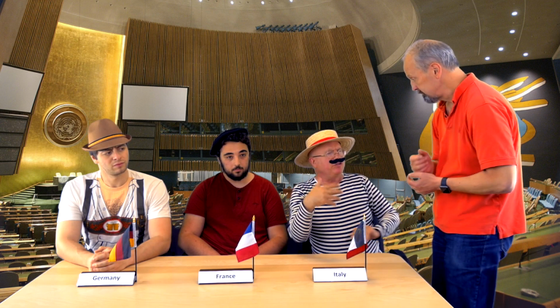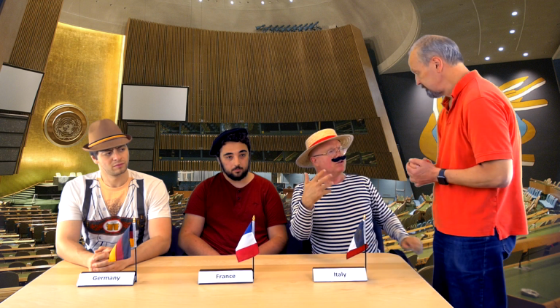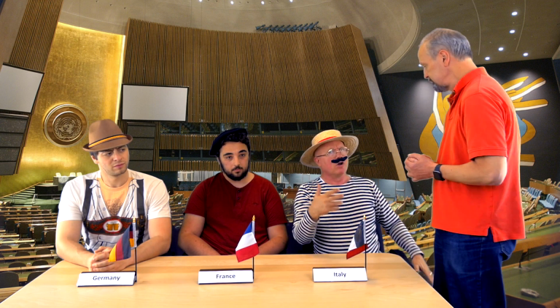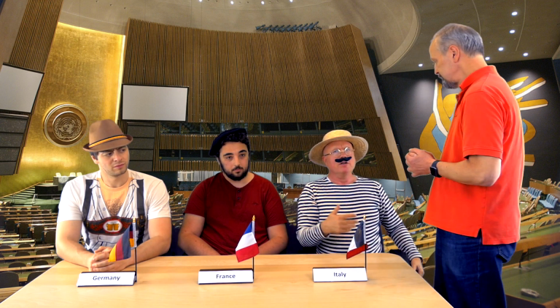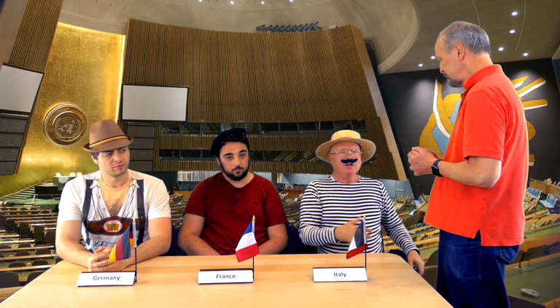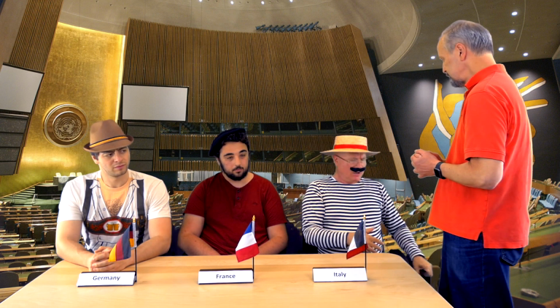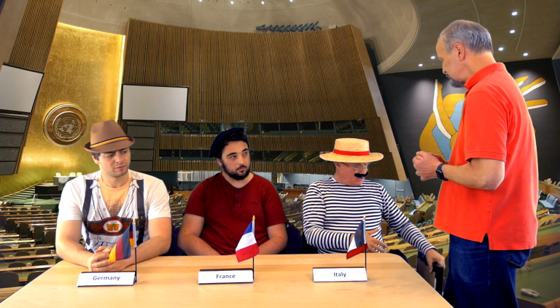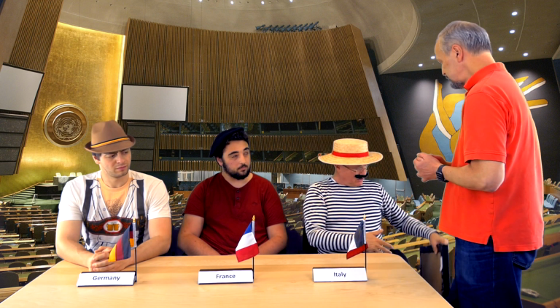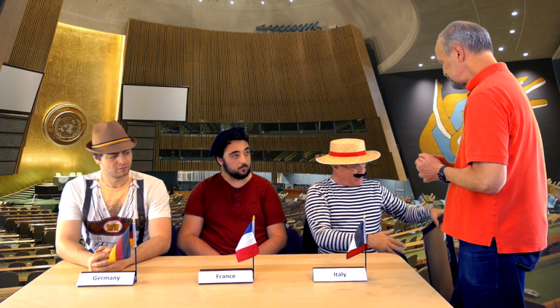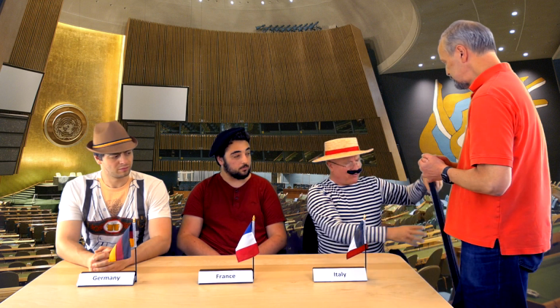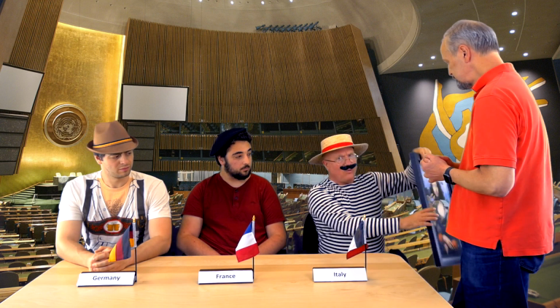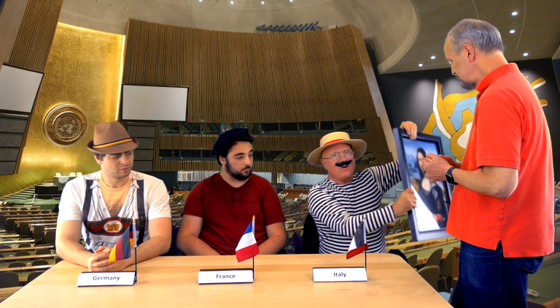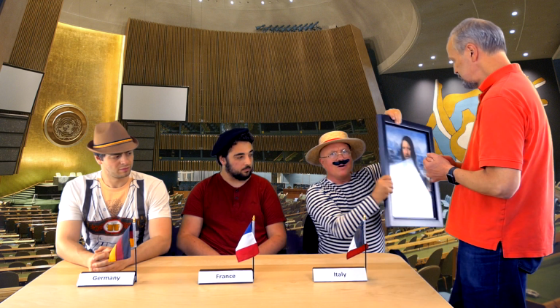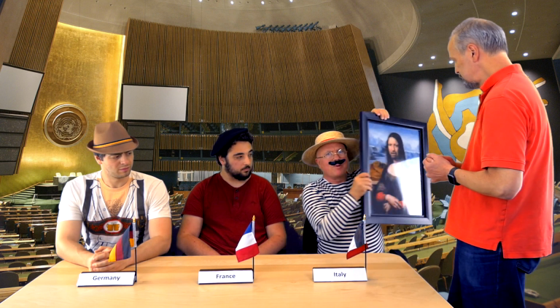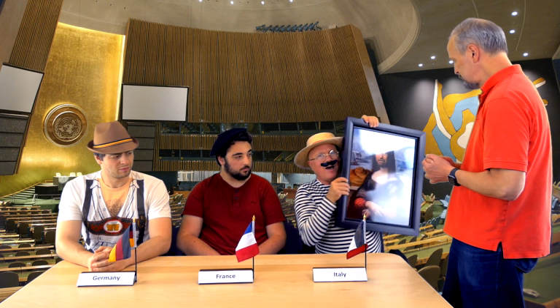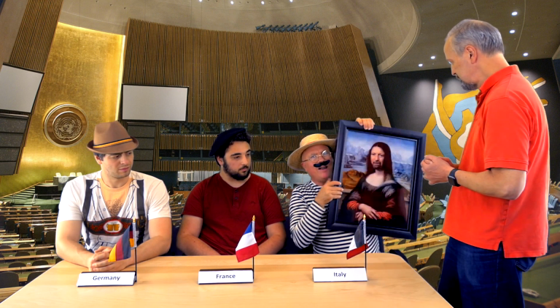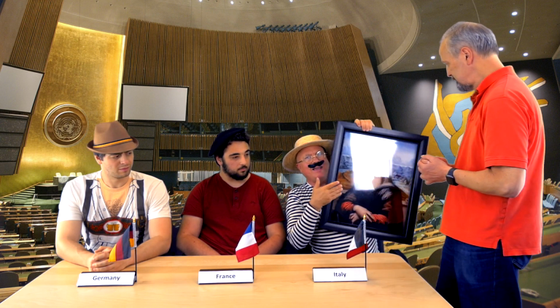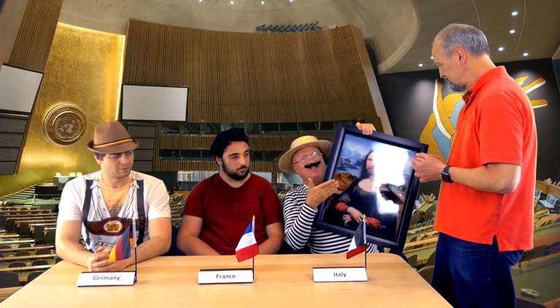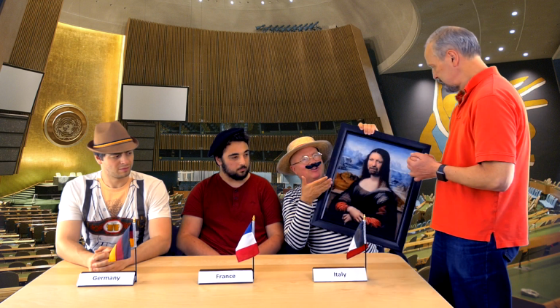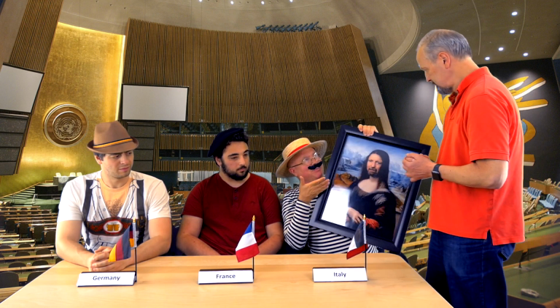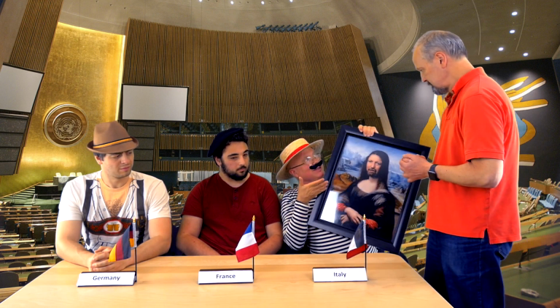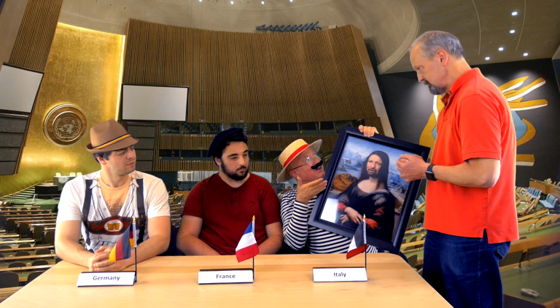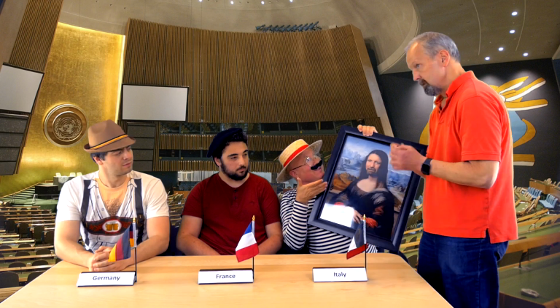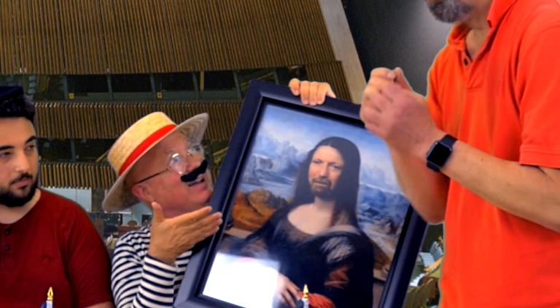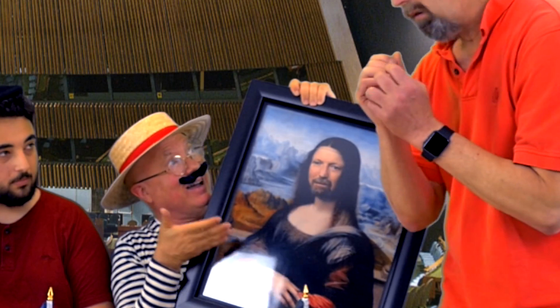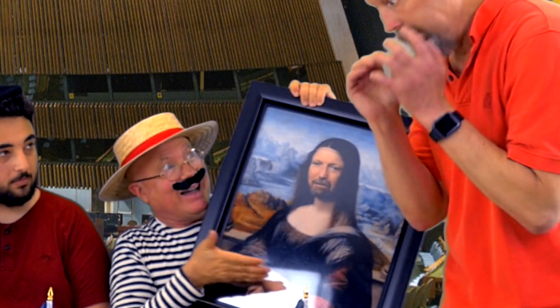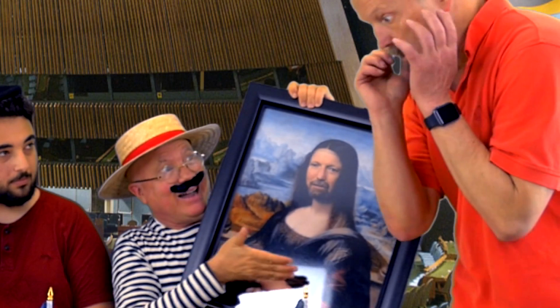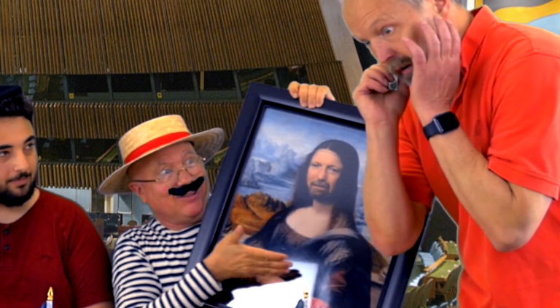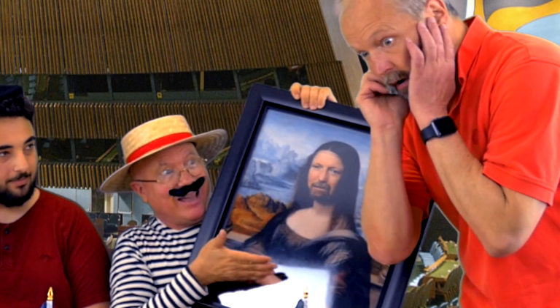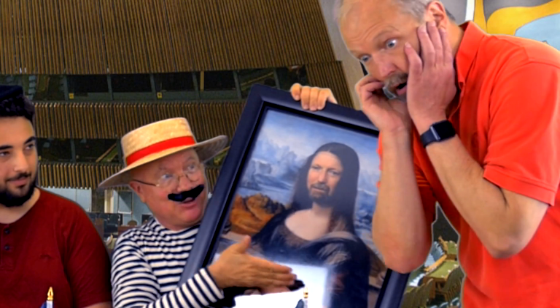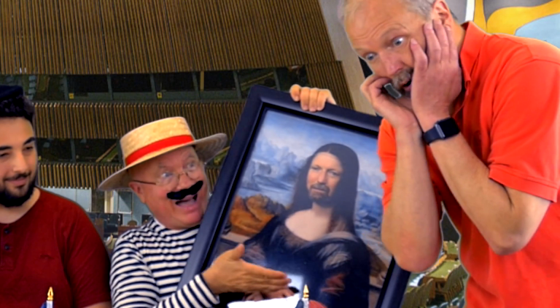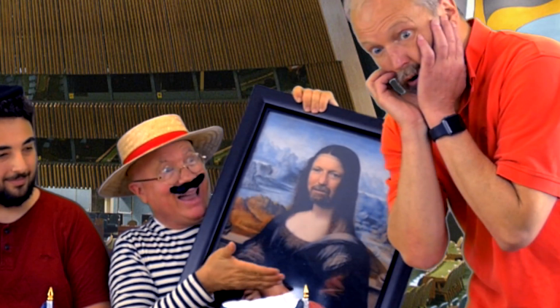Seigneur, vo comprare questo dipinto? I like your bag.